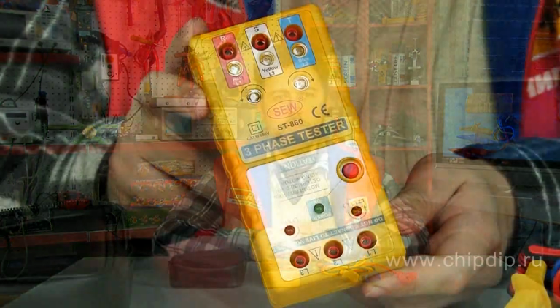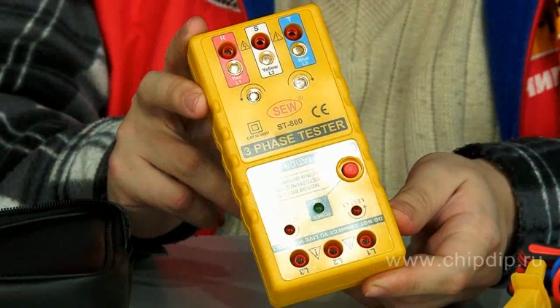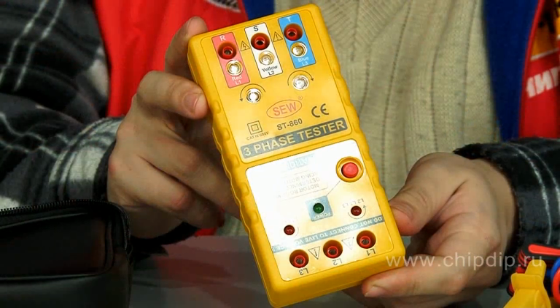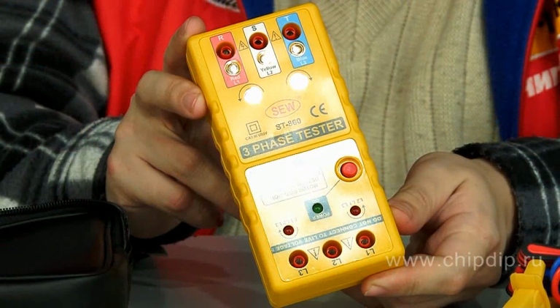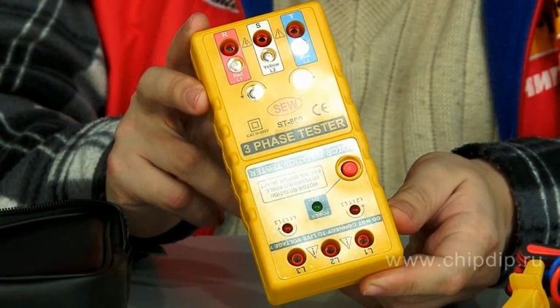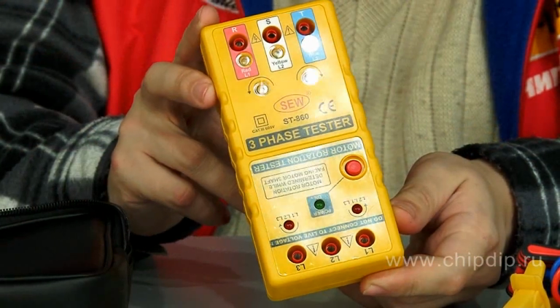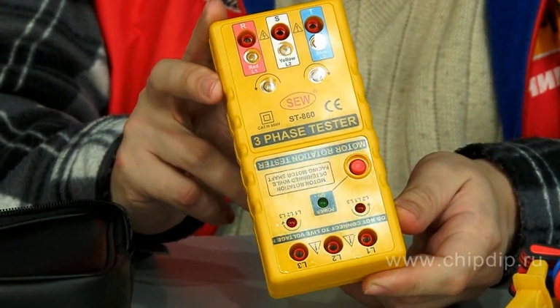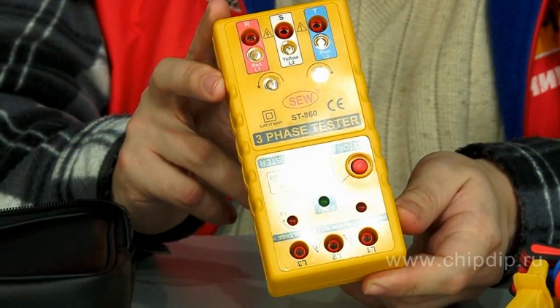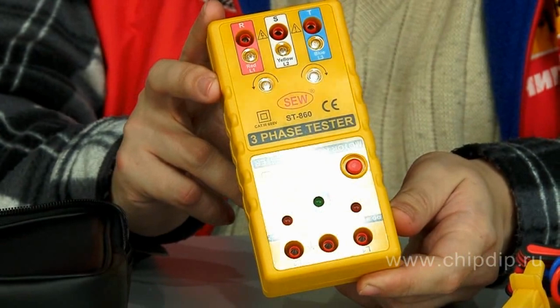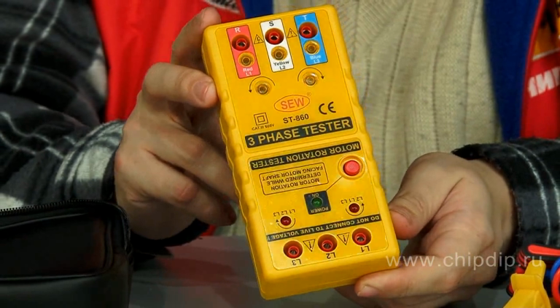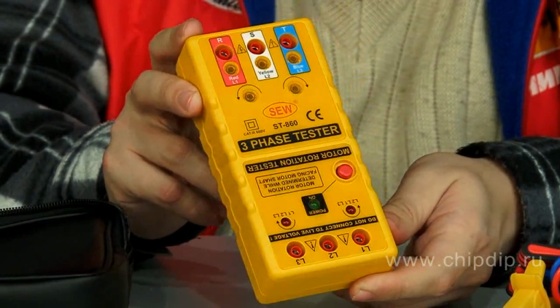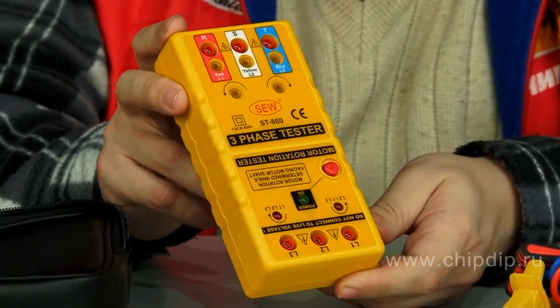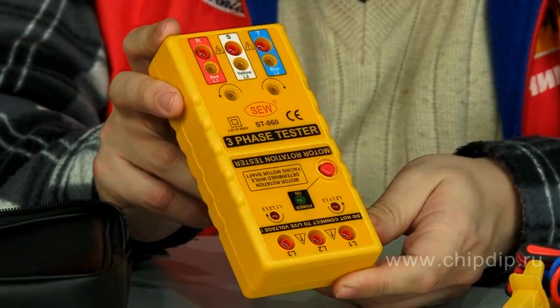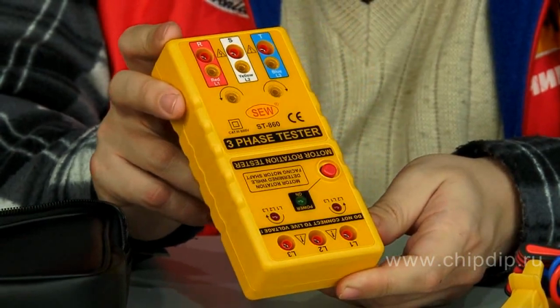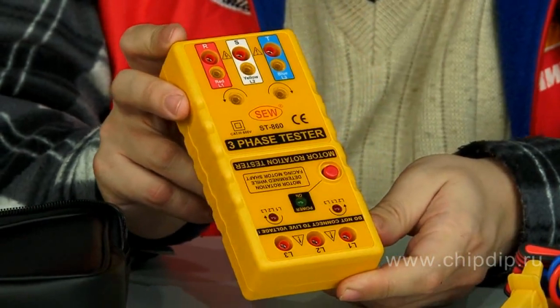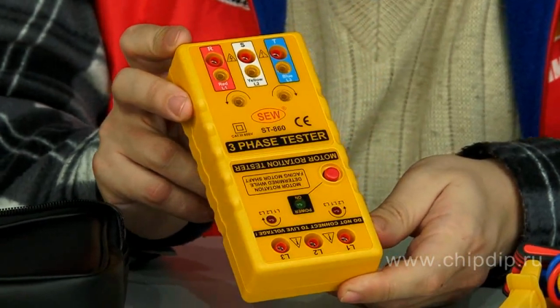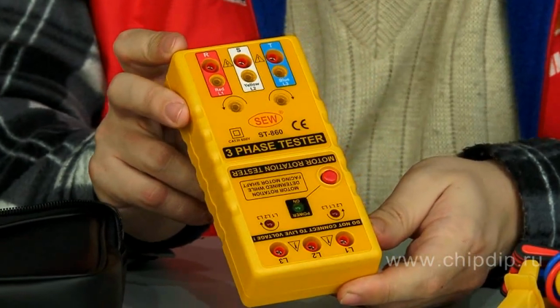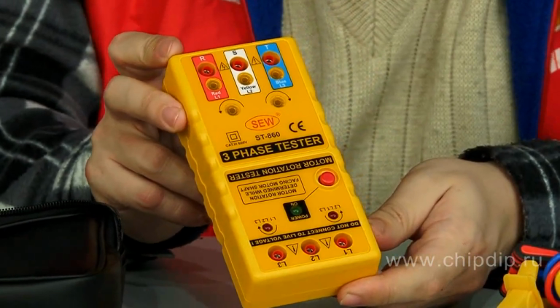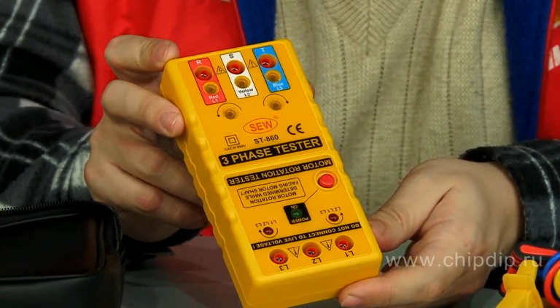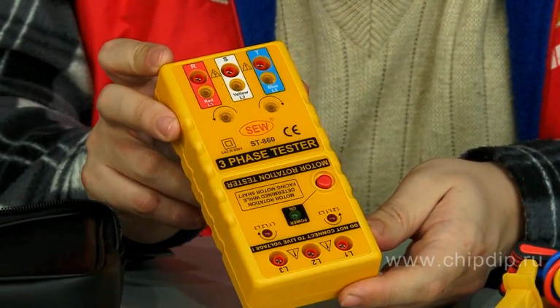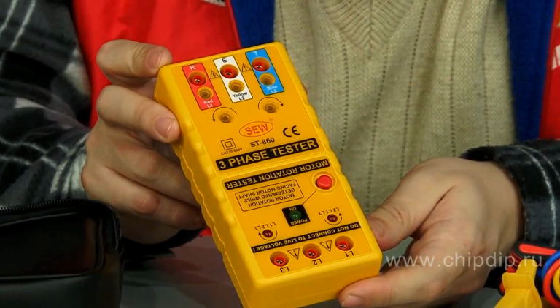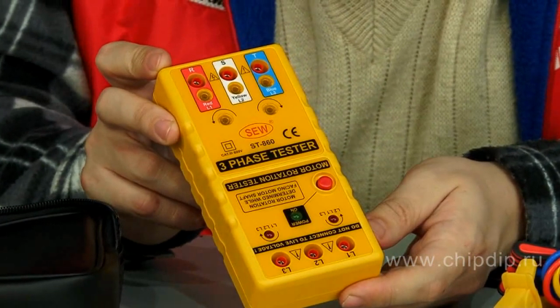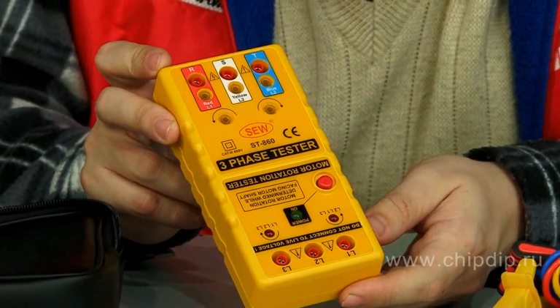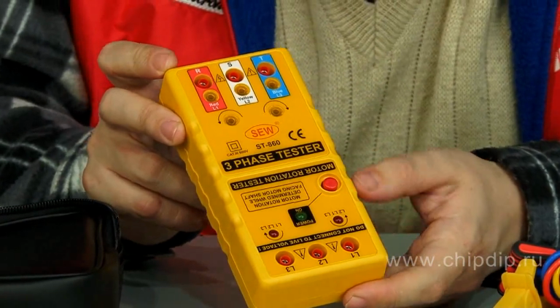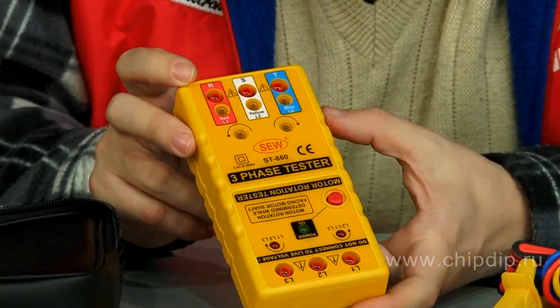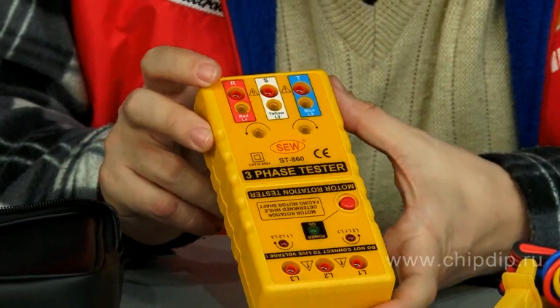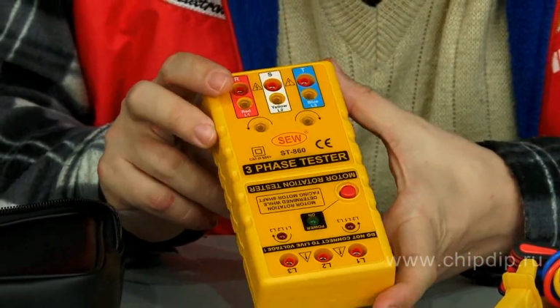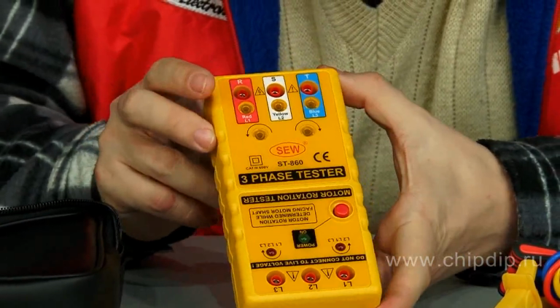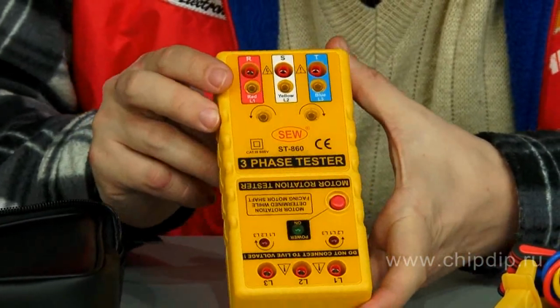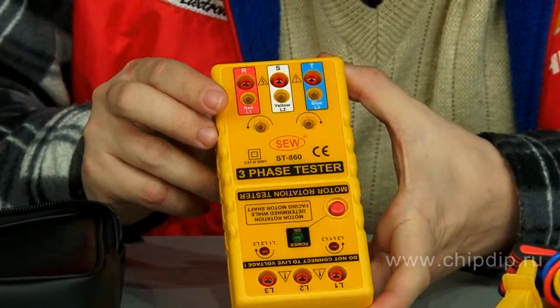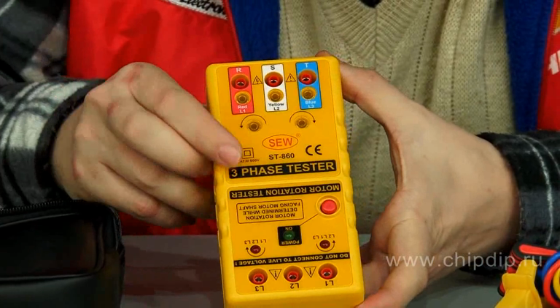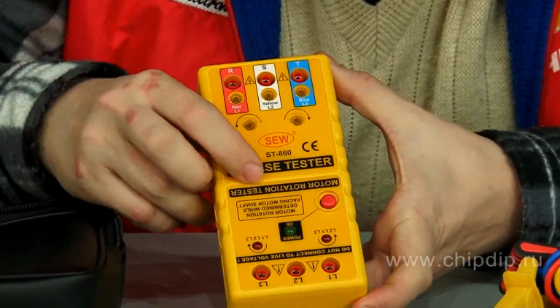The device is designed in a compact, lightweight housing. It performs measurements over a wide voltage range from 100 to 600 volts.